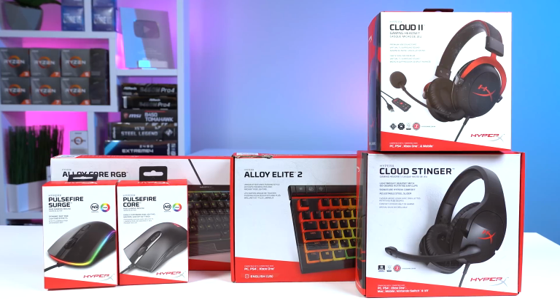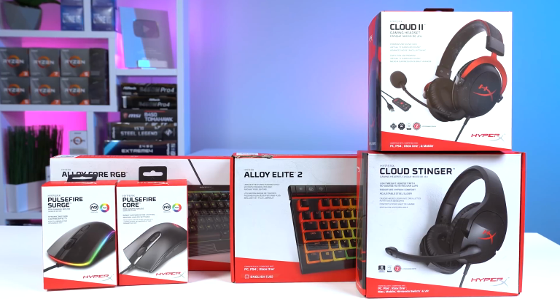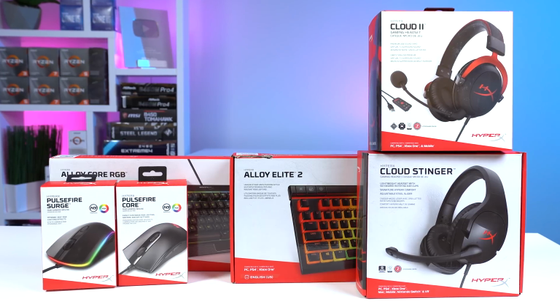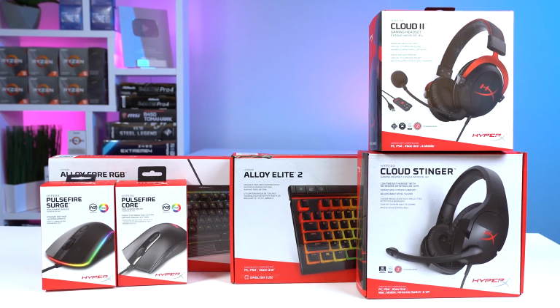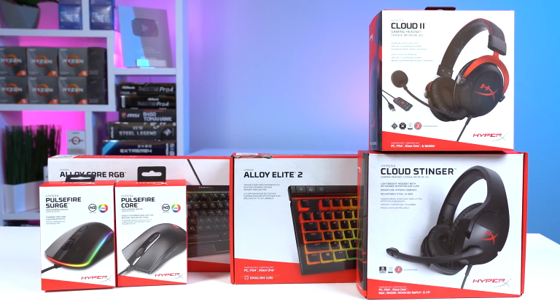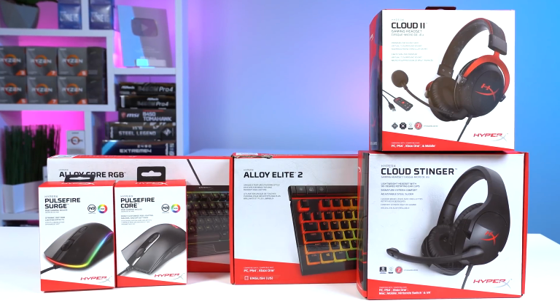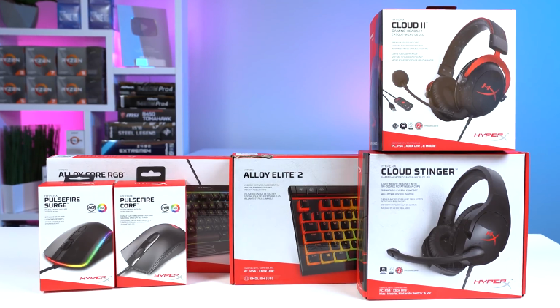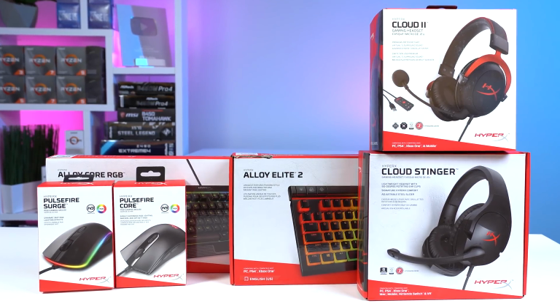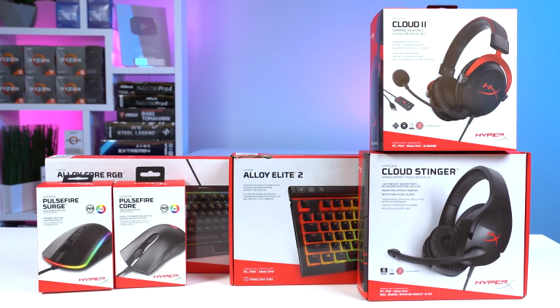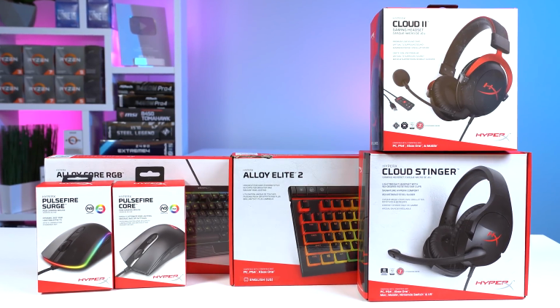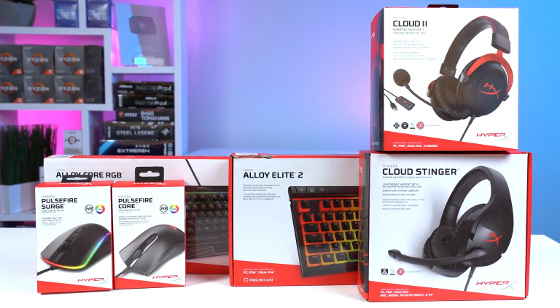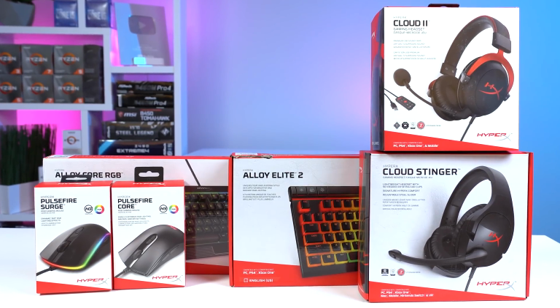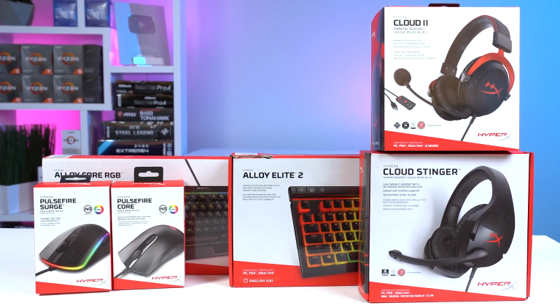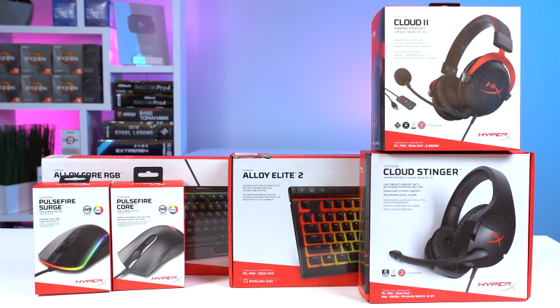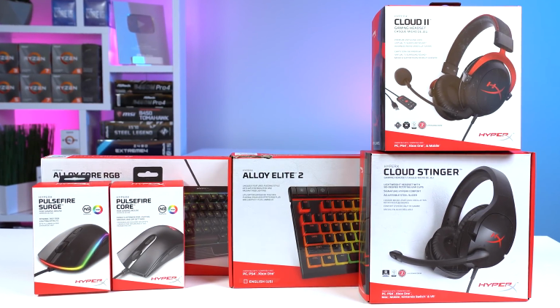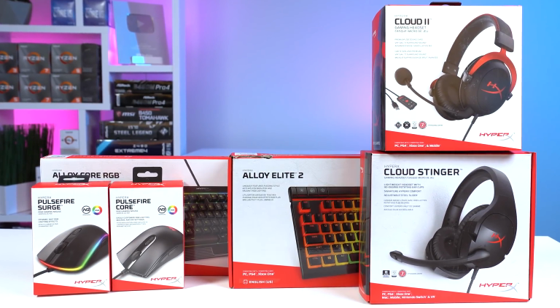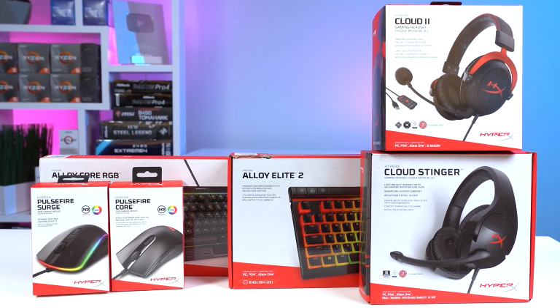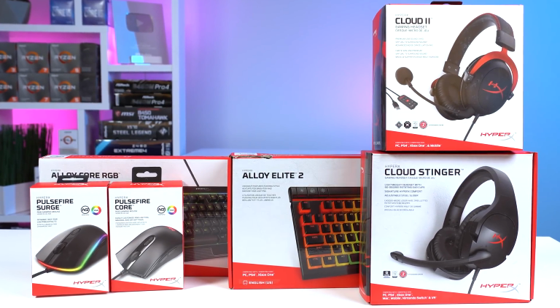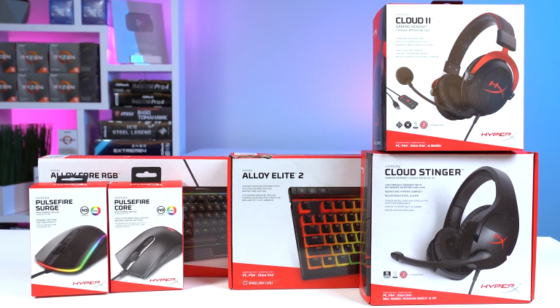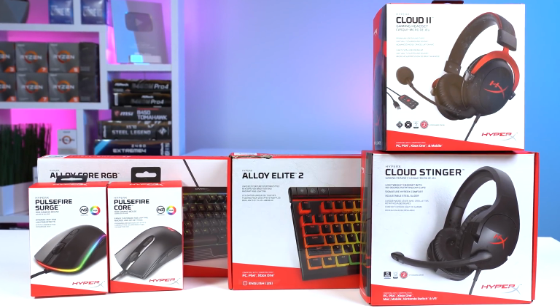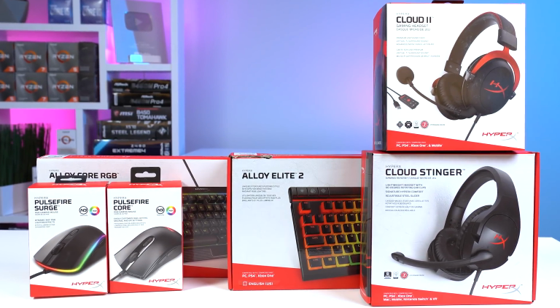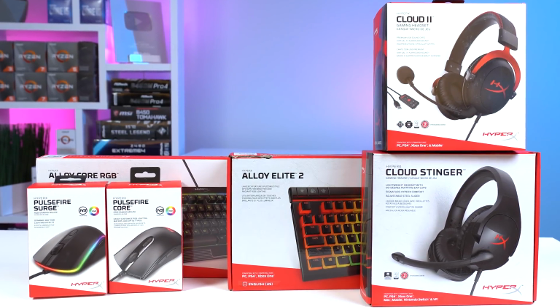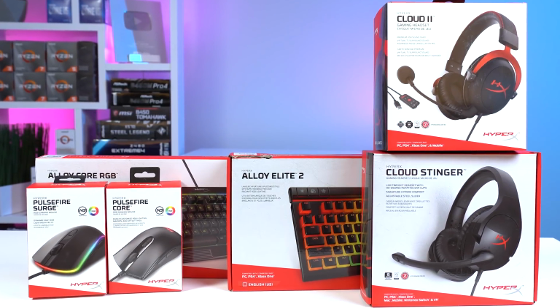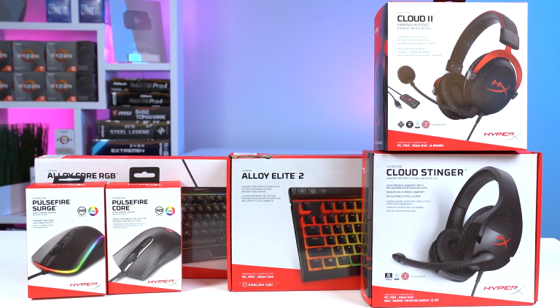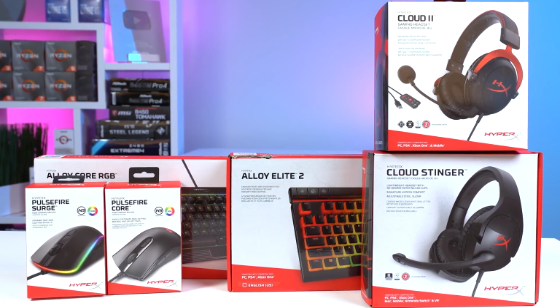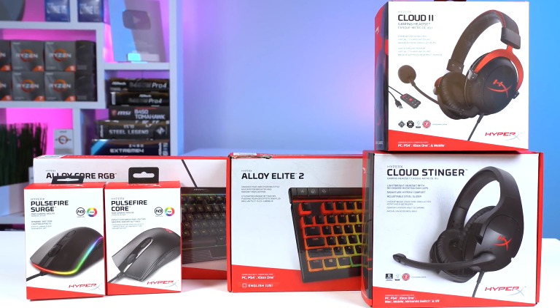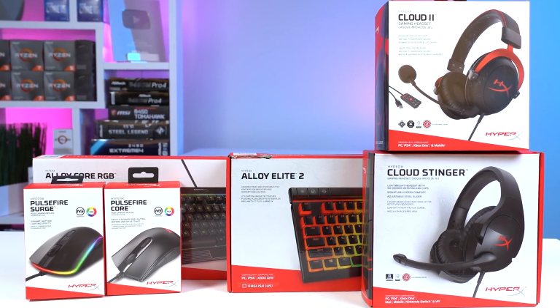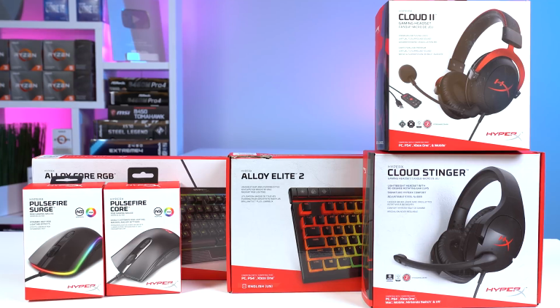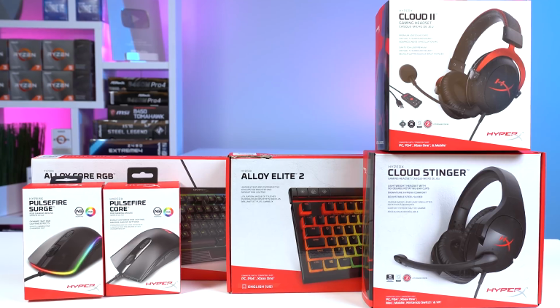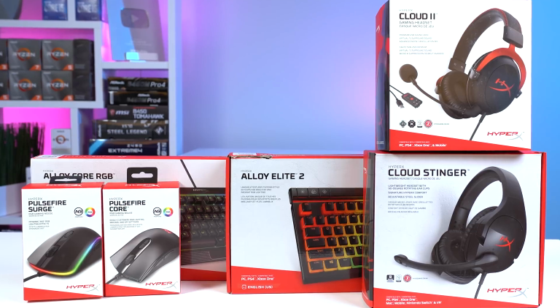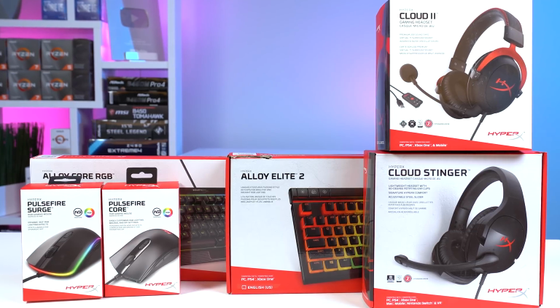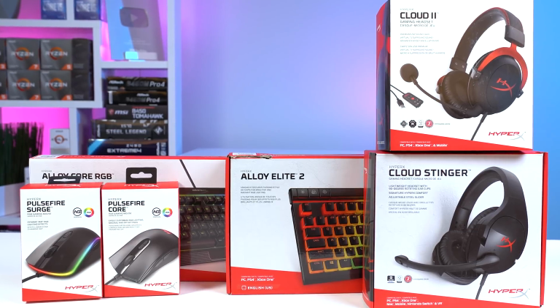Before moving onto the mouse, keyboard, and headset pack that Micro Center kindly sent out for today's setup guide, a quick word from today's sponsor.